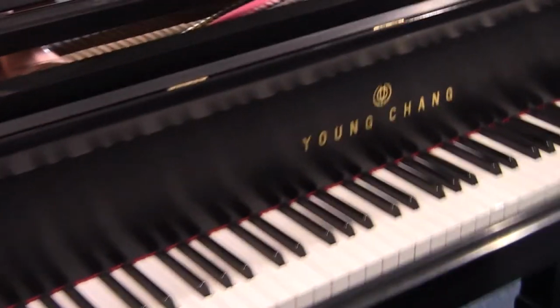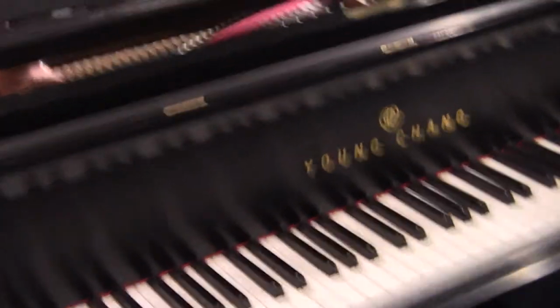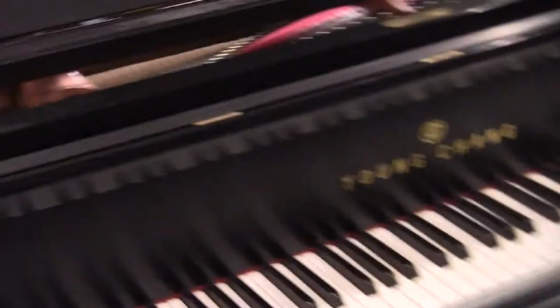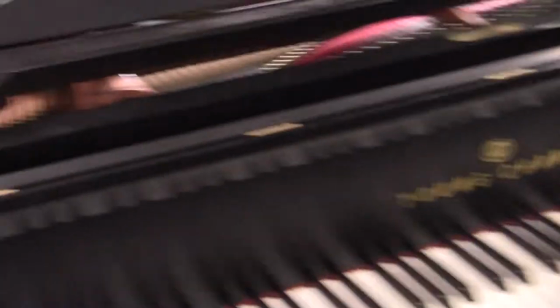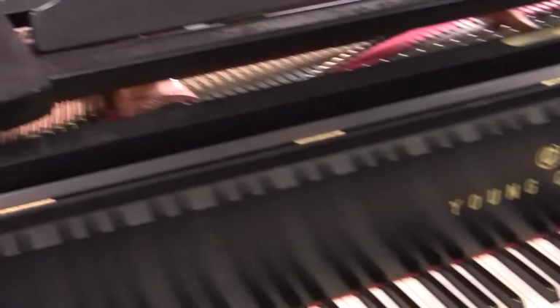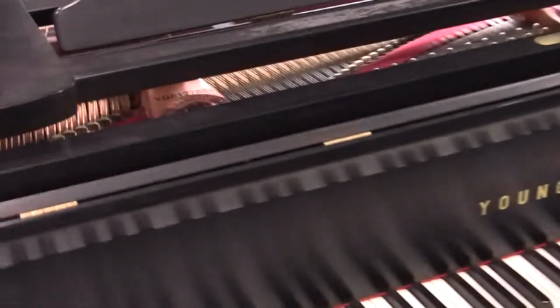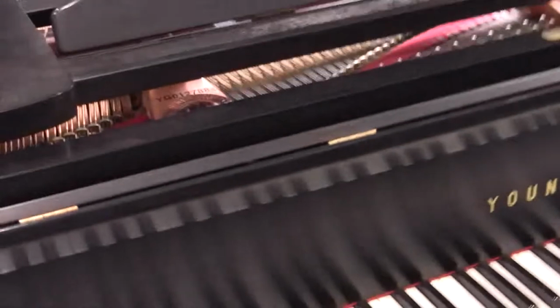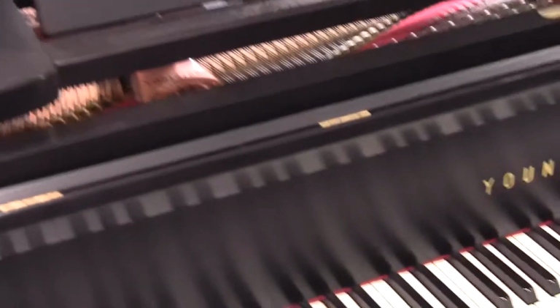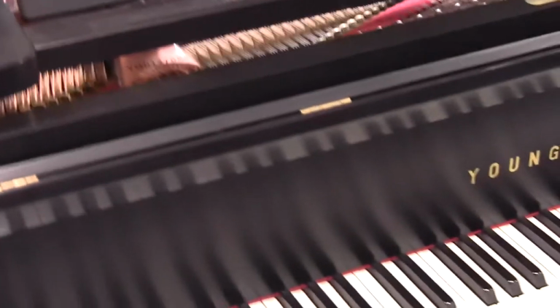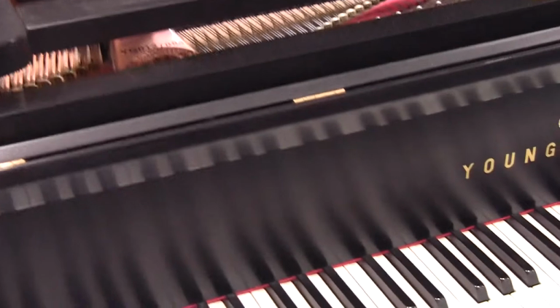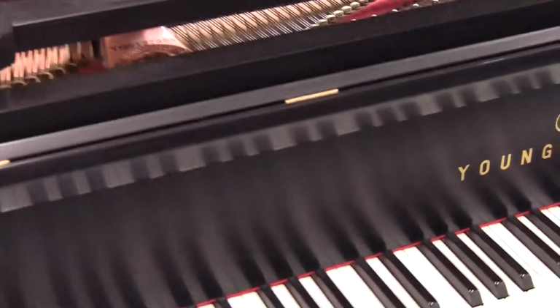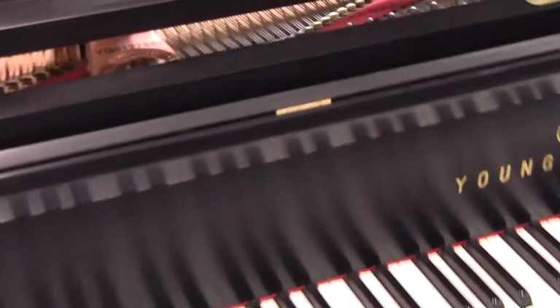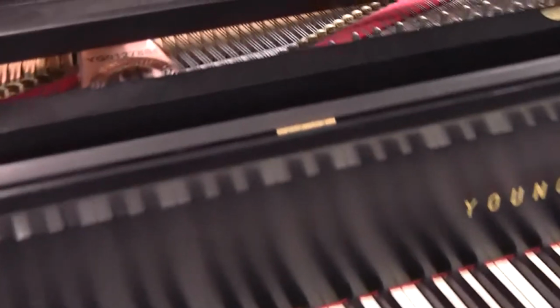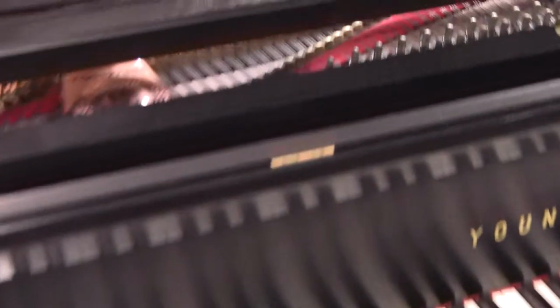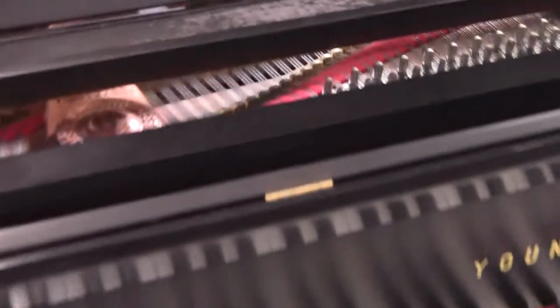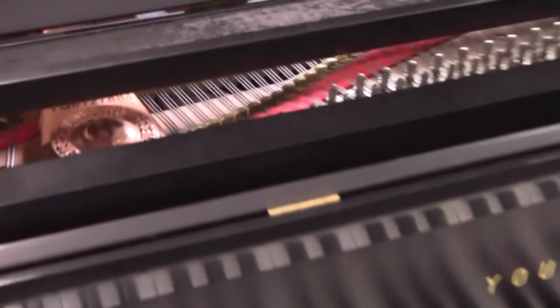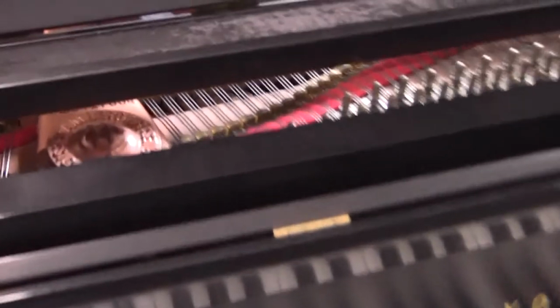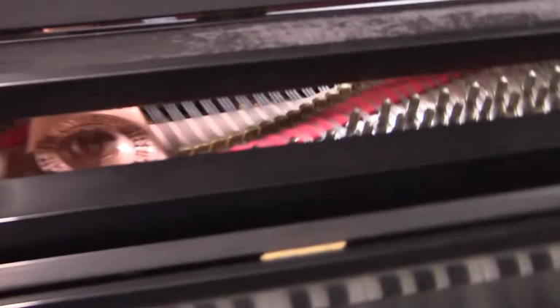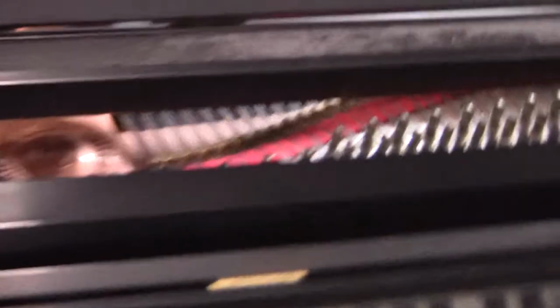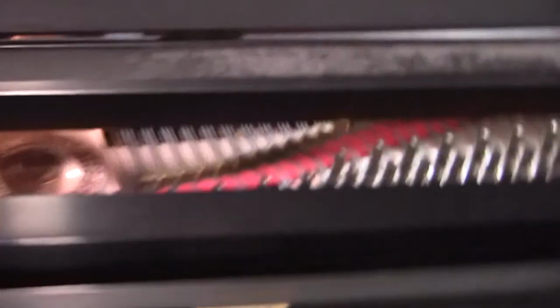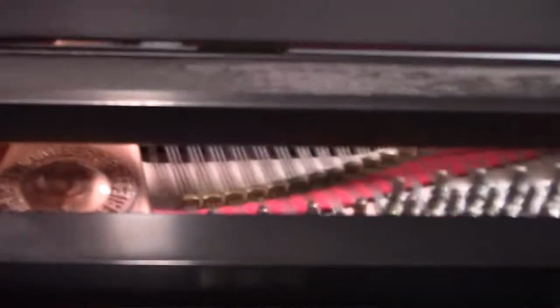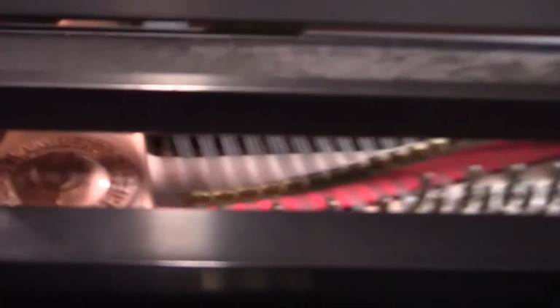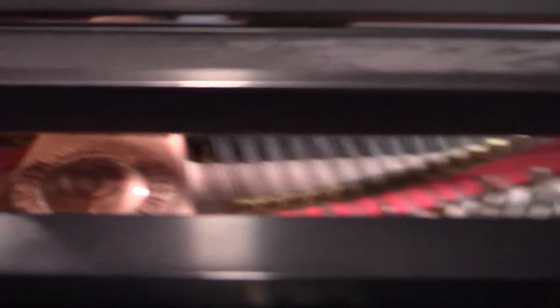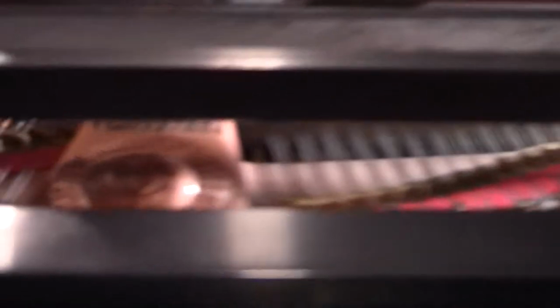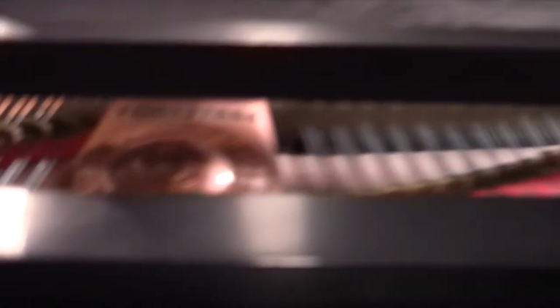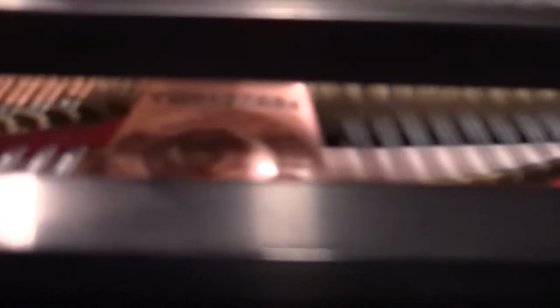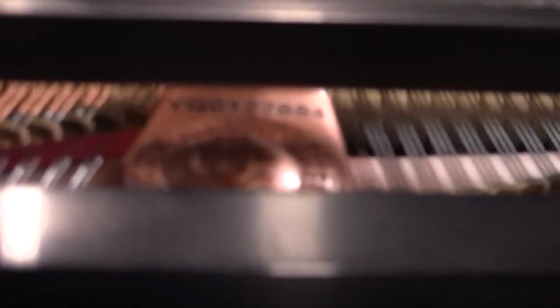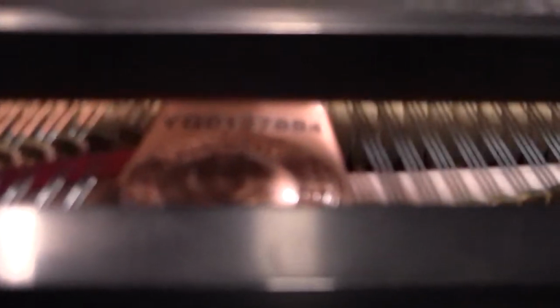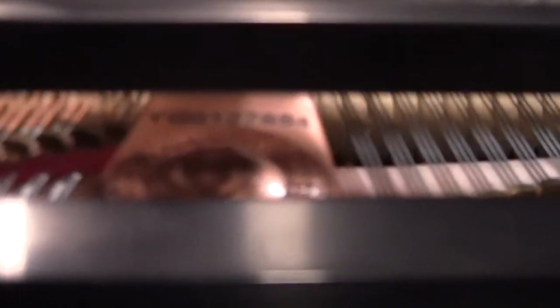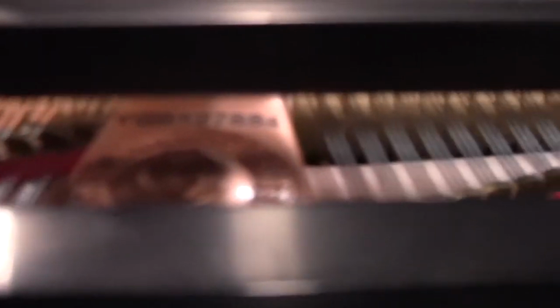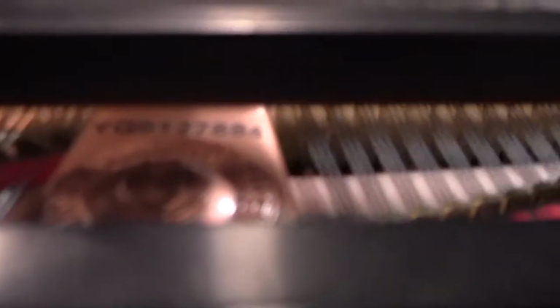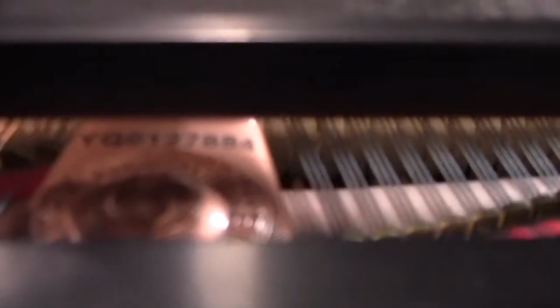This particular piano has not been detailed, so you're going to see it as we got it. It will be detailed before it goes out.